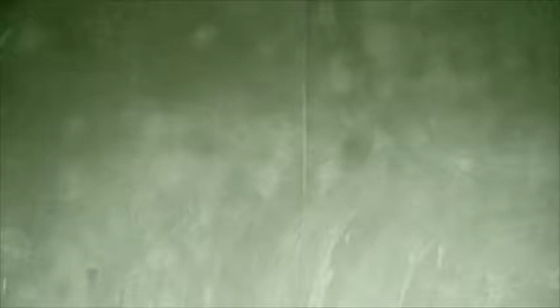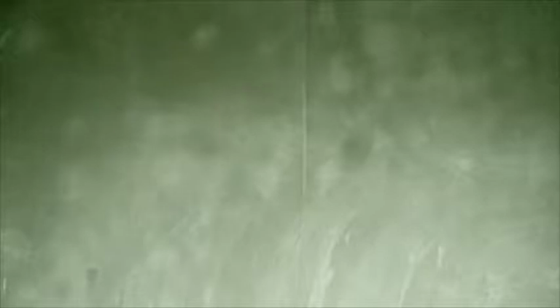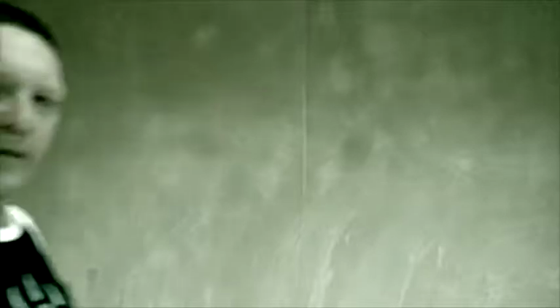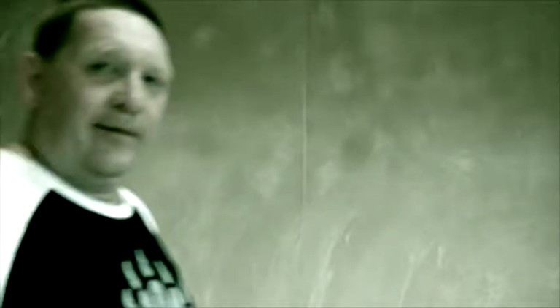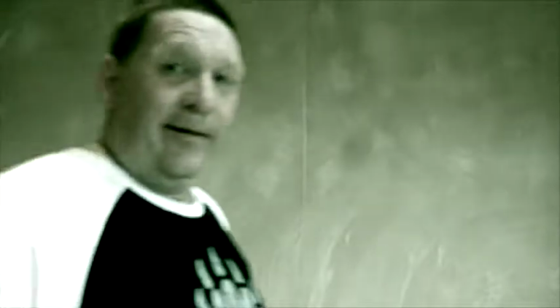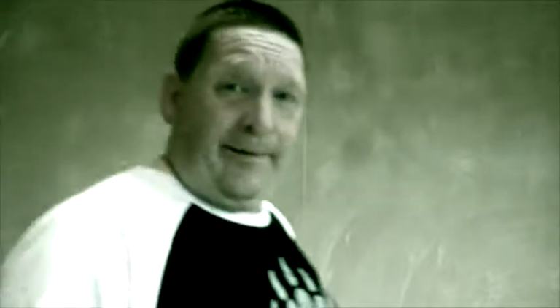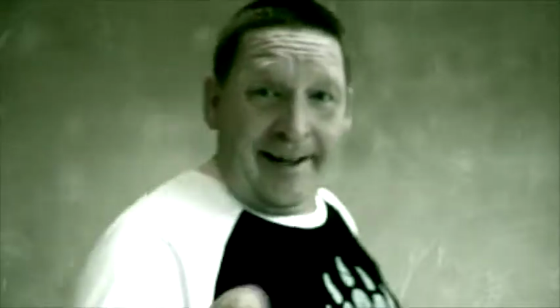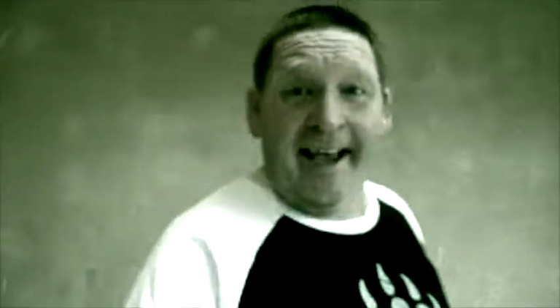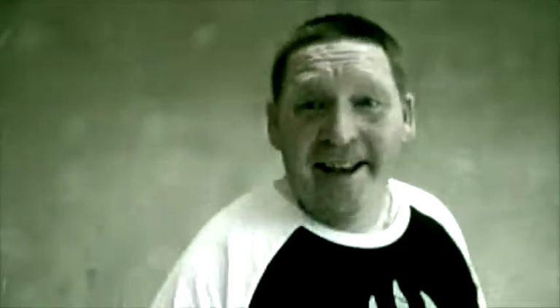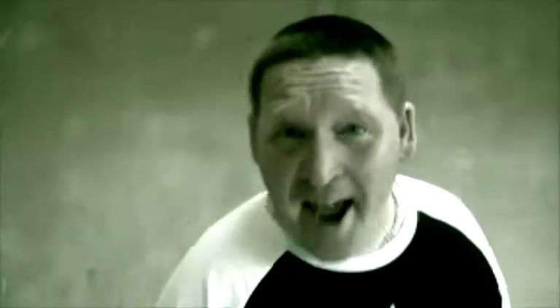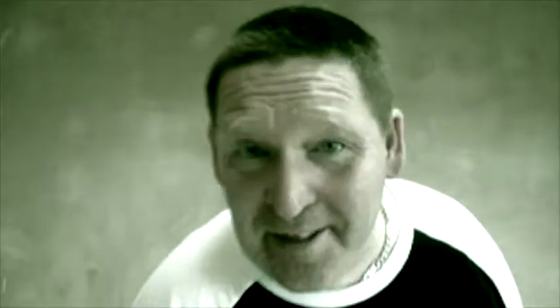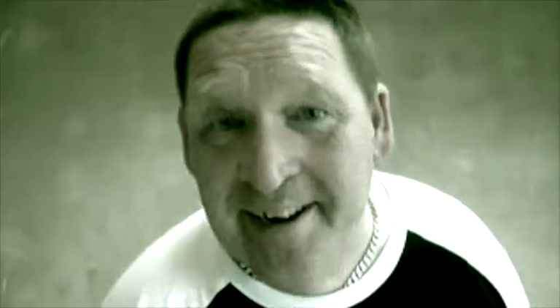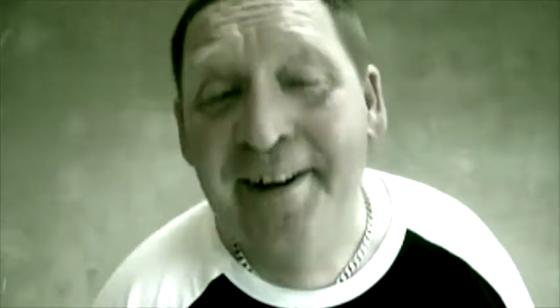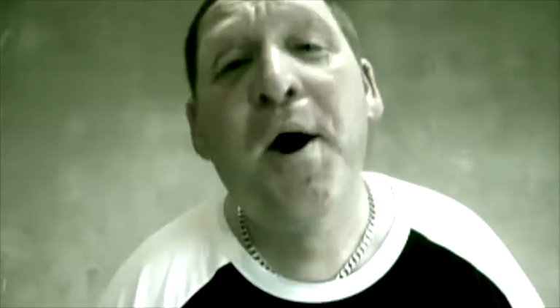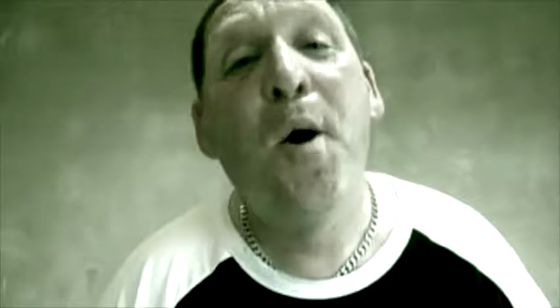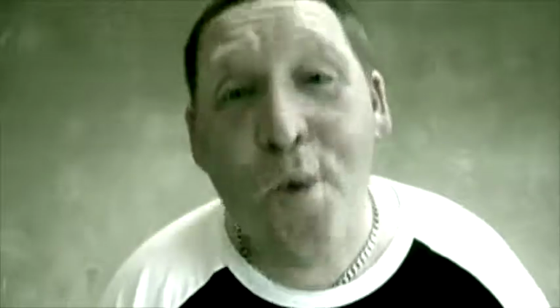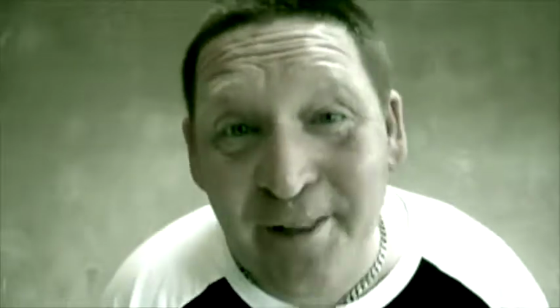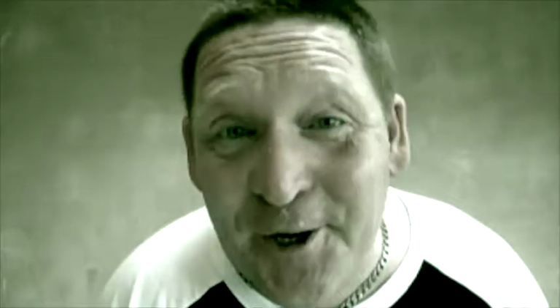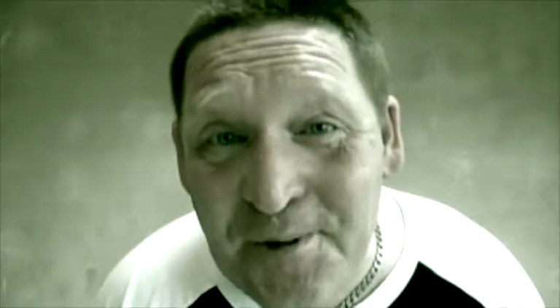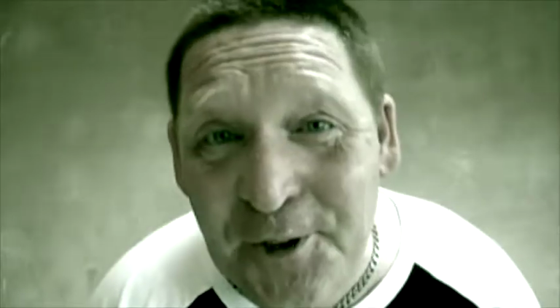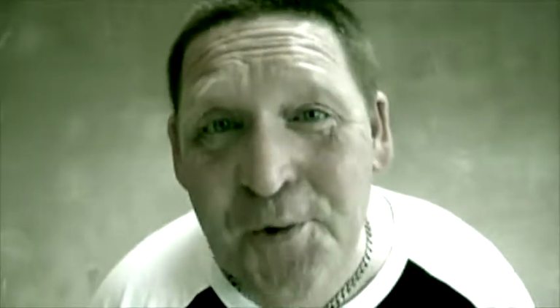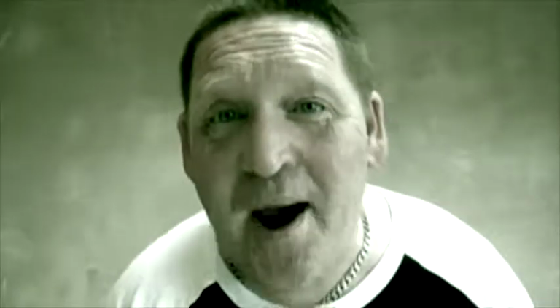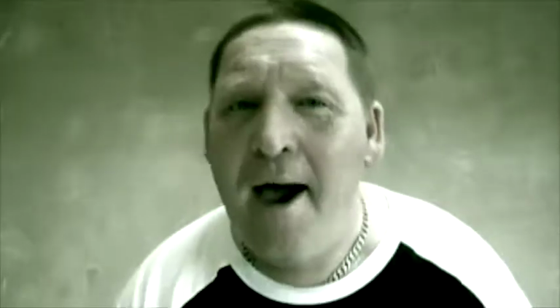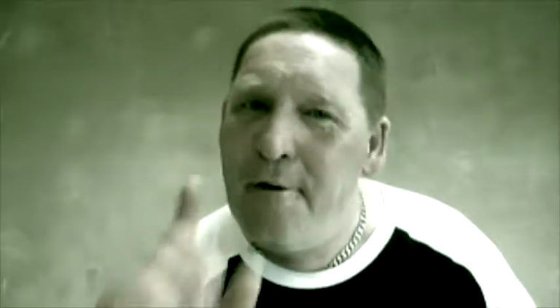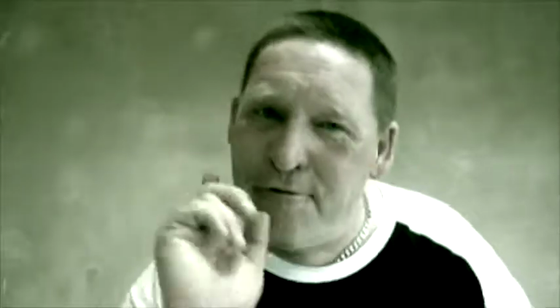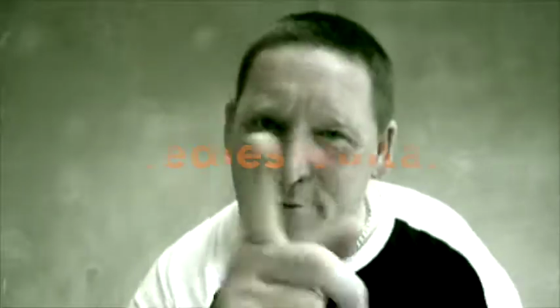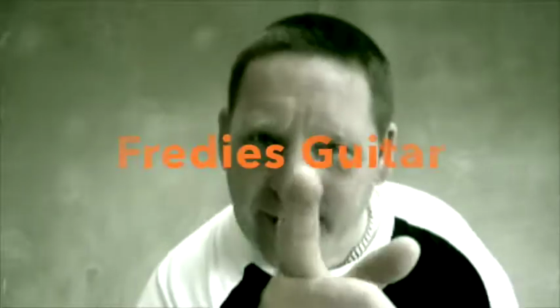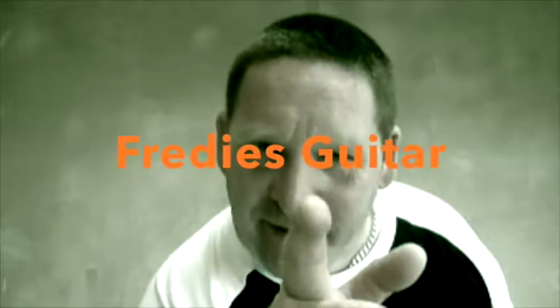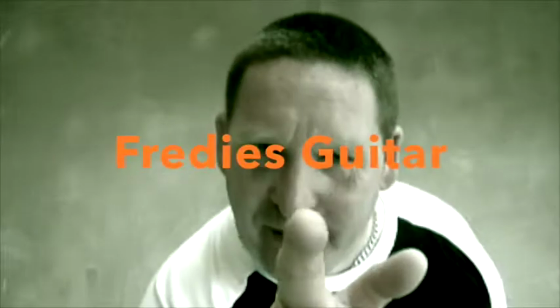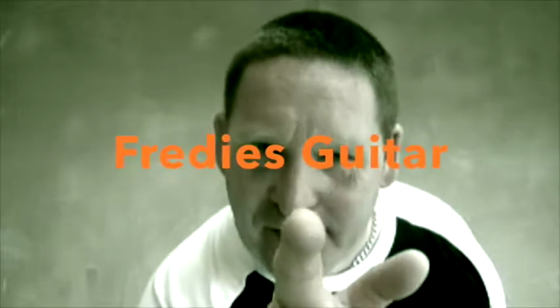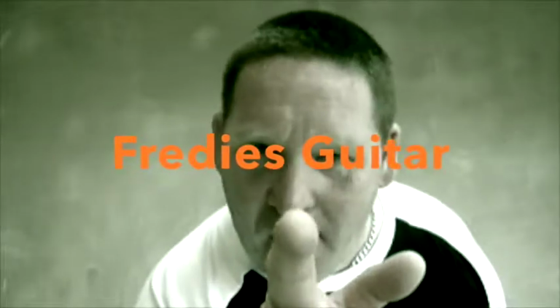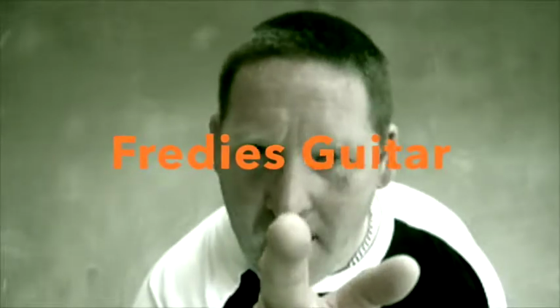Ha ha! Now then, welcome to Ready to Get On!